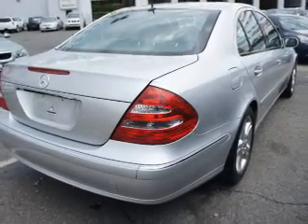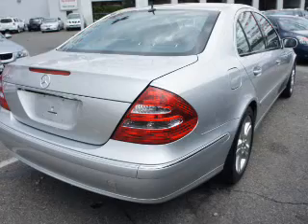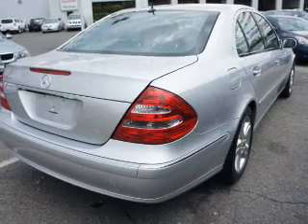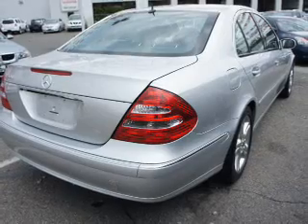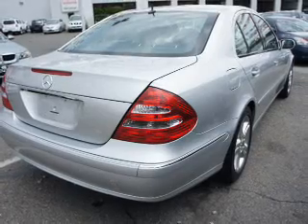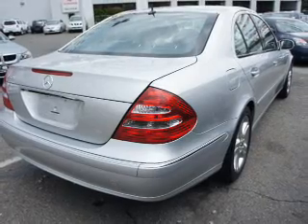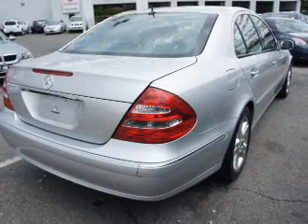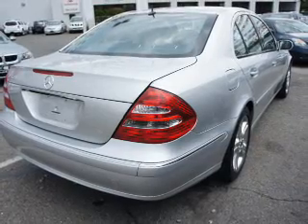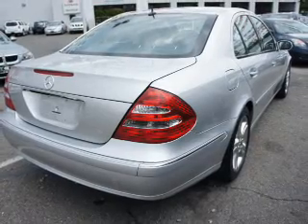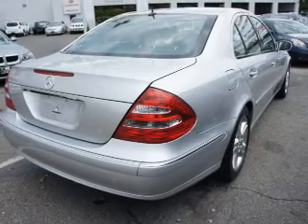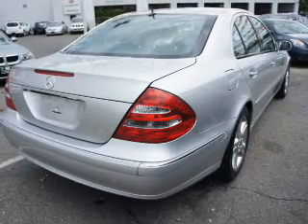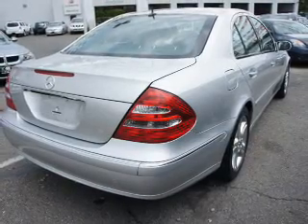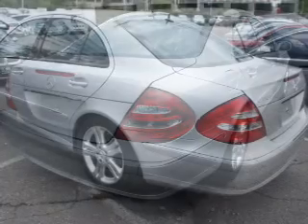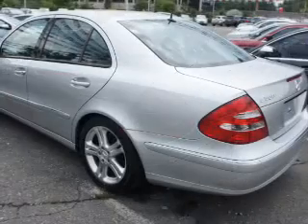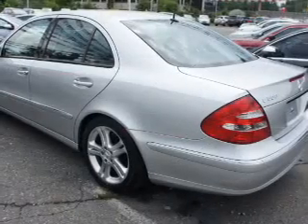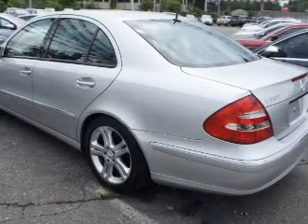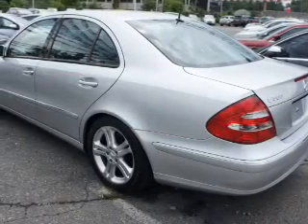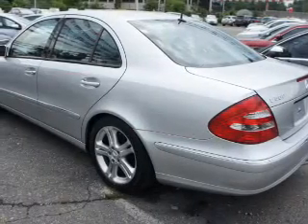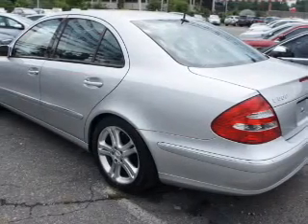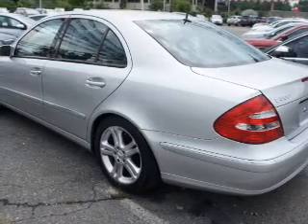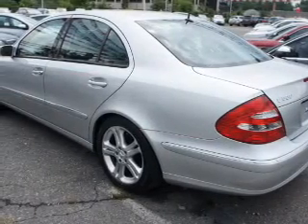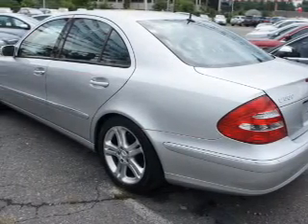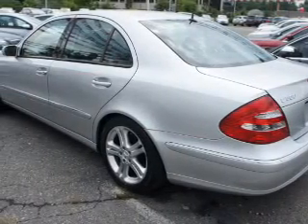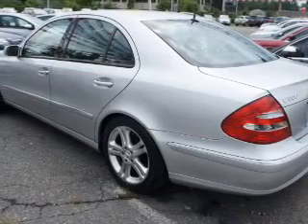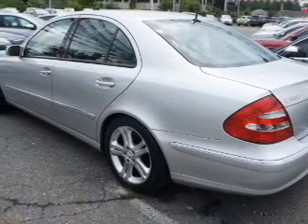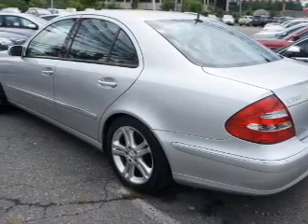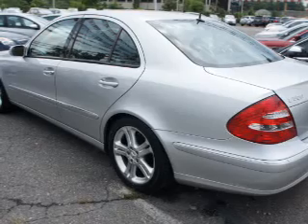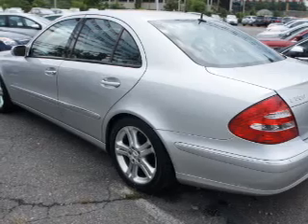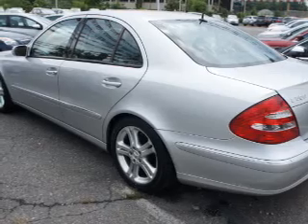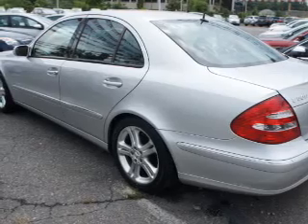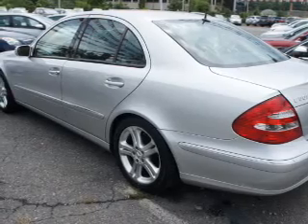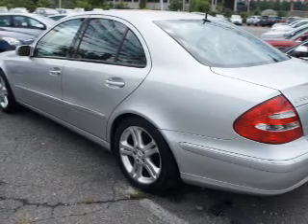You will appreciate the safety feature of anti-lock brakes. Let the outside in with a power sunroof. Memory settings are just one of the extras.